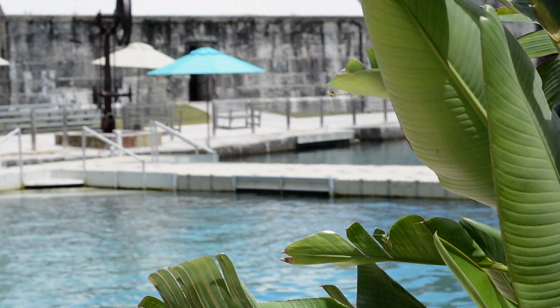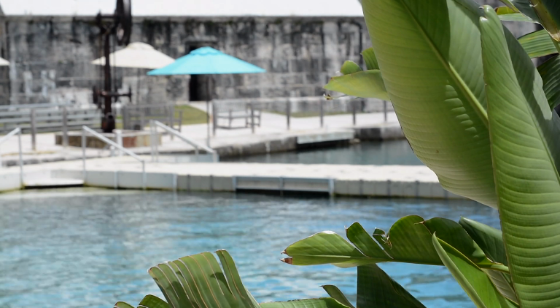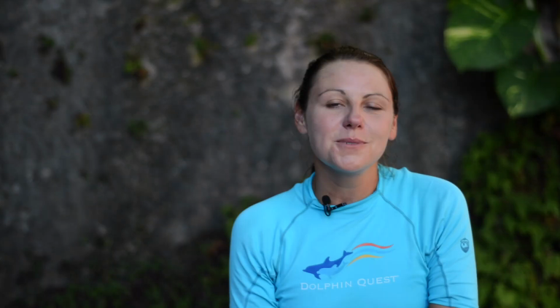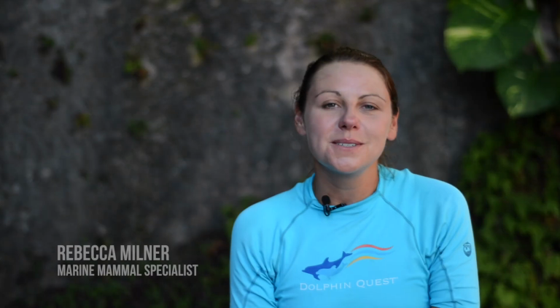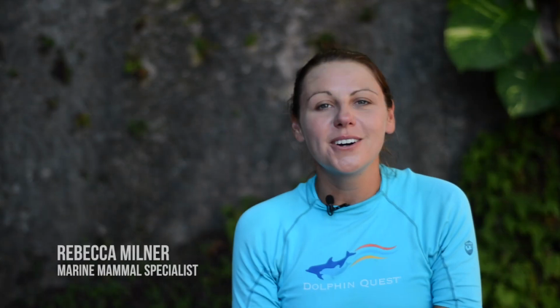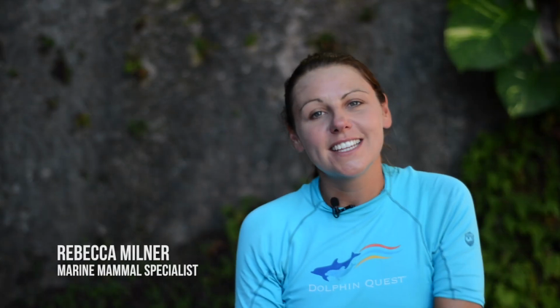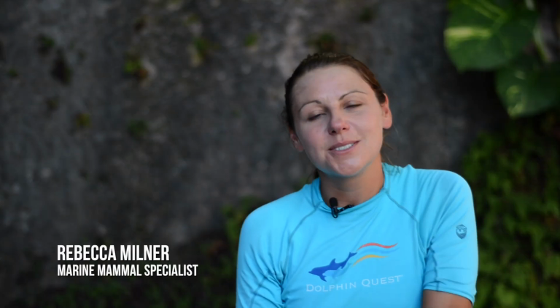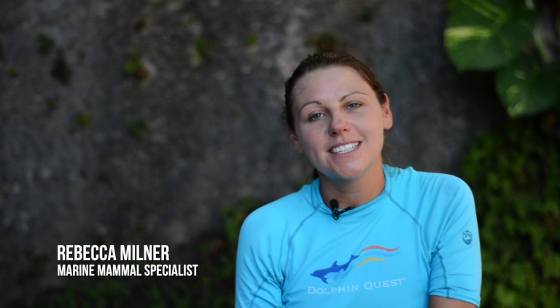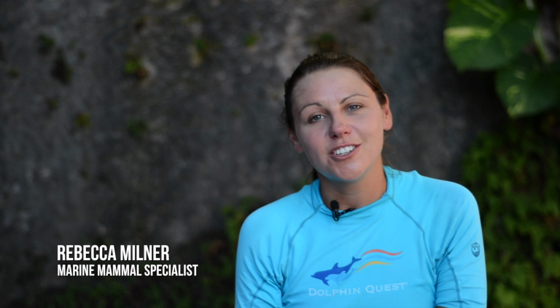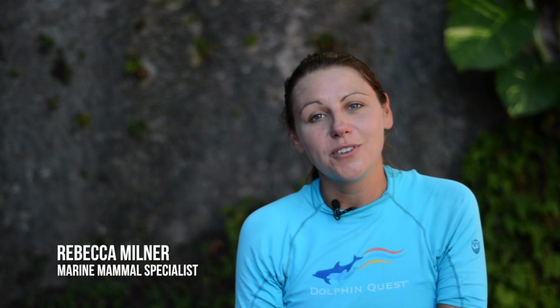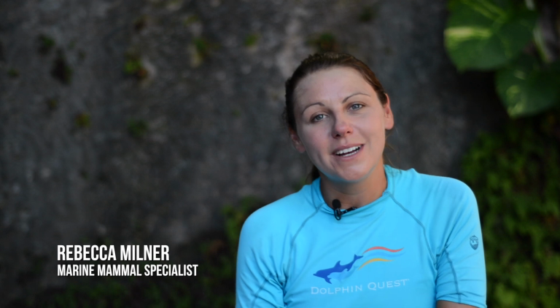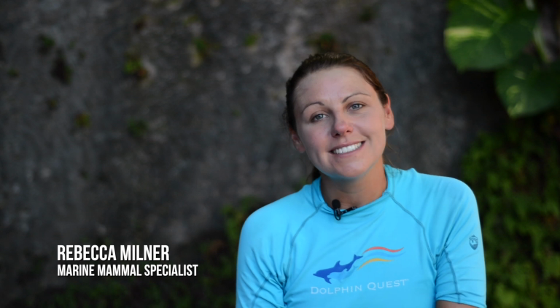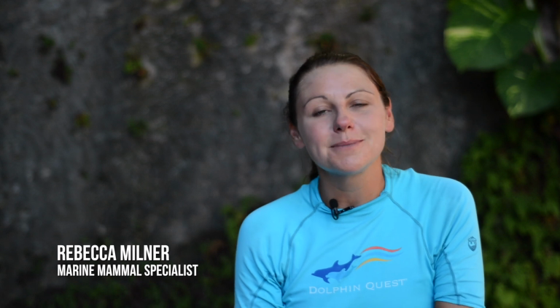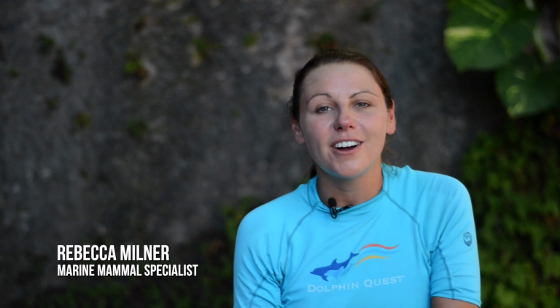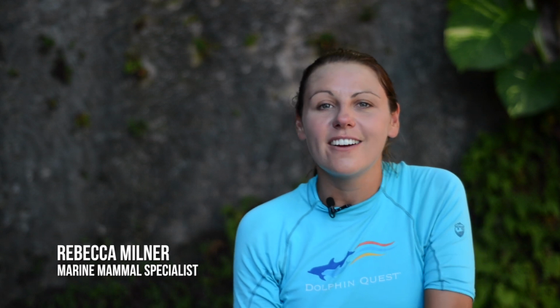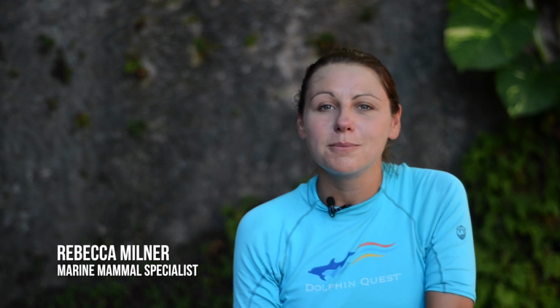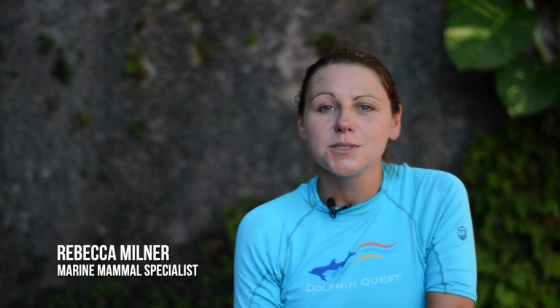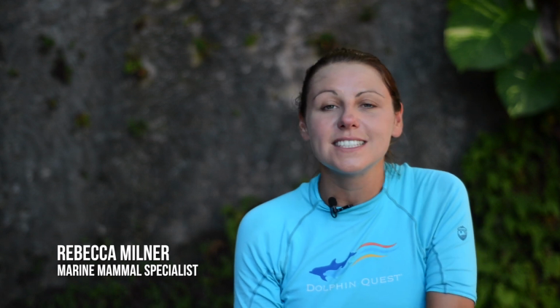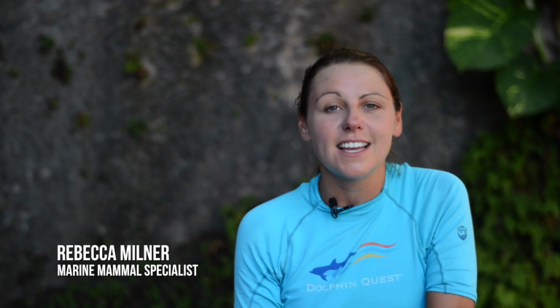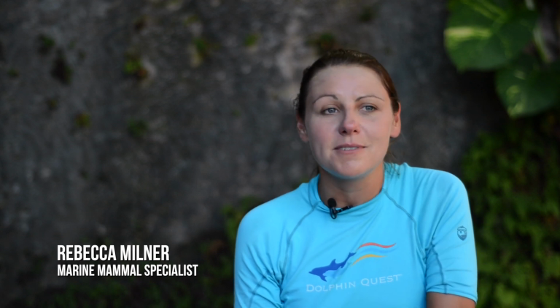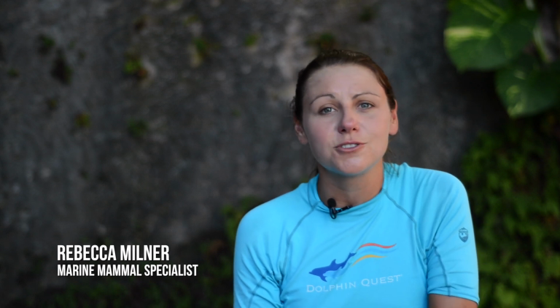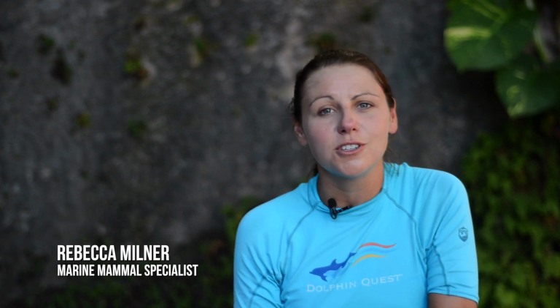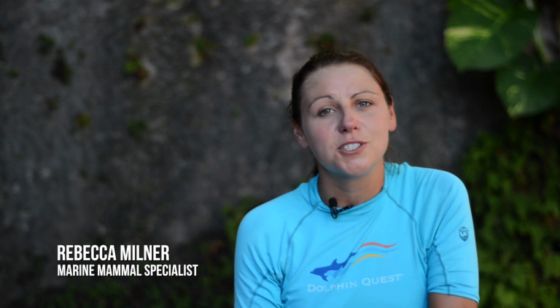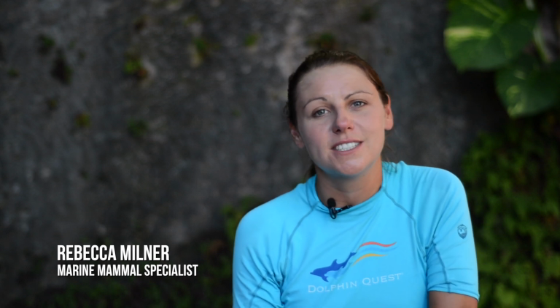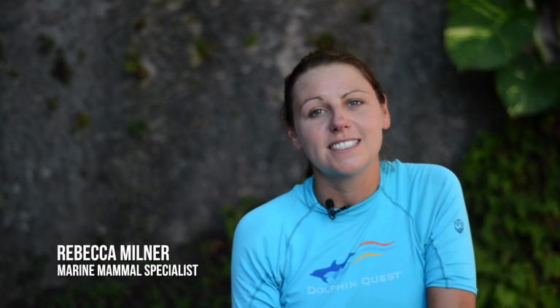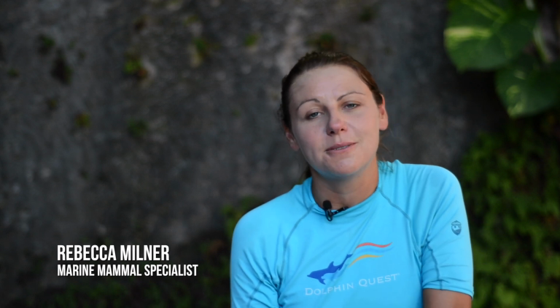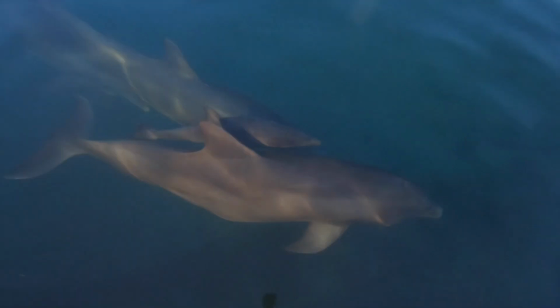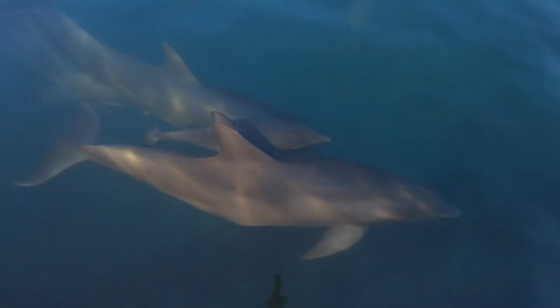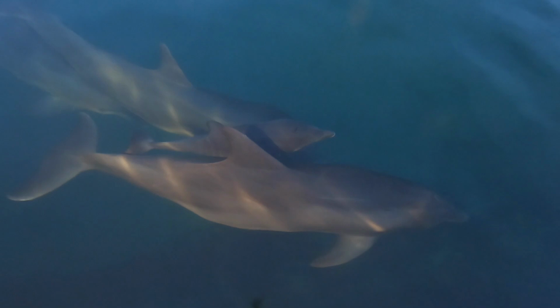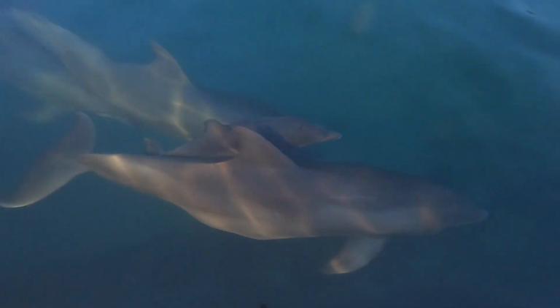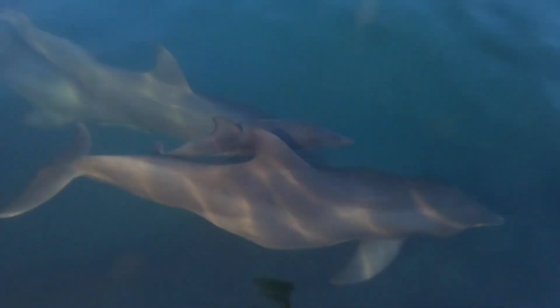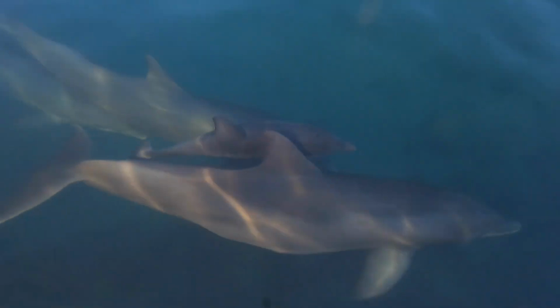One of the most important things to us here at Dolphin Quest is to provide our animals with the same natural opportunities that they would experience out in the wild.